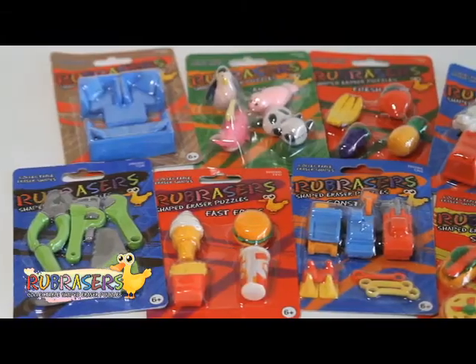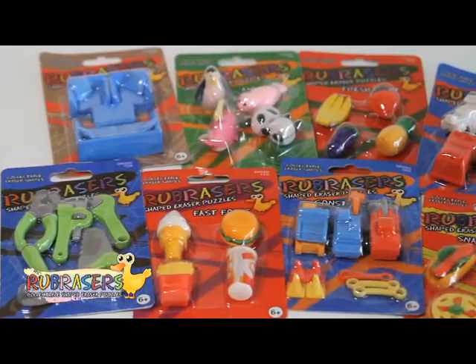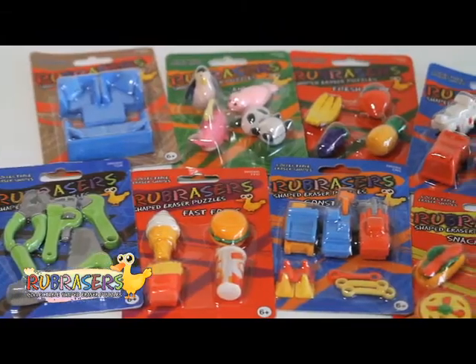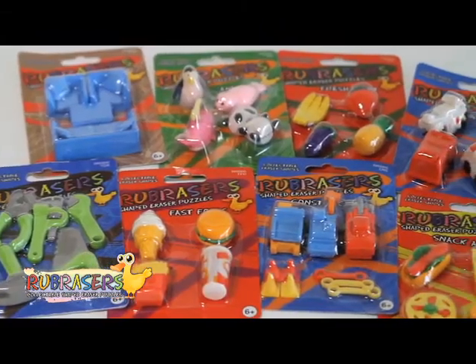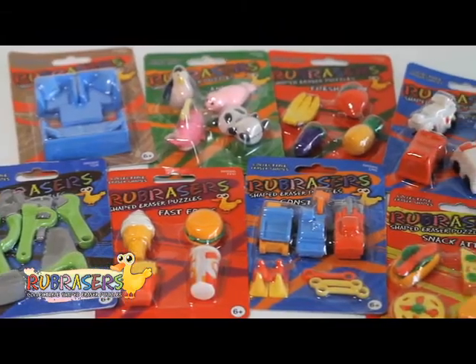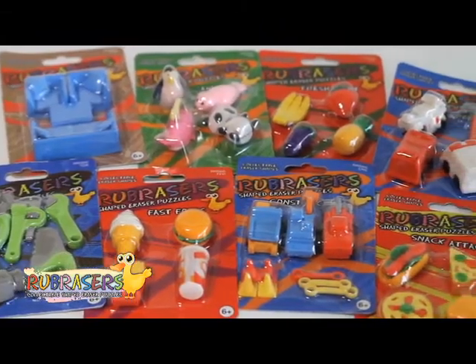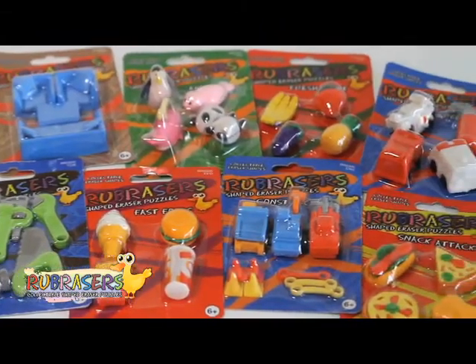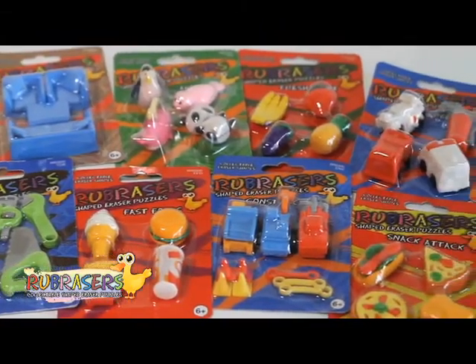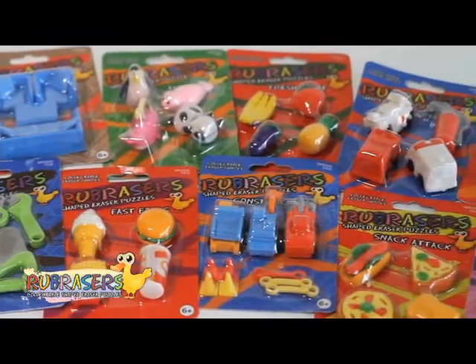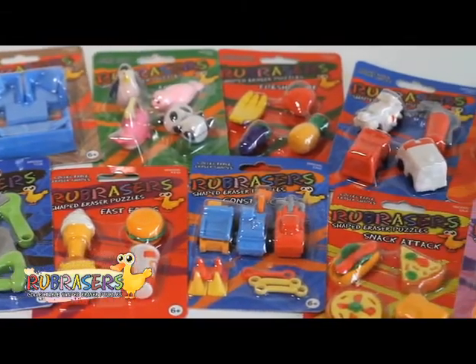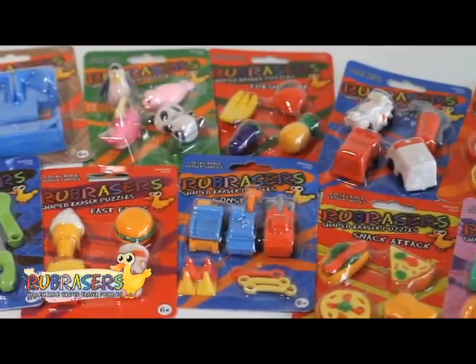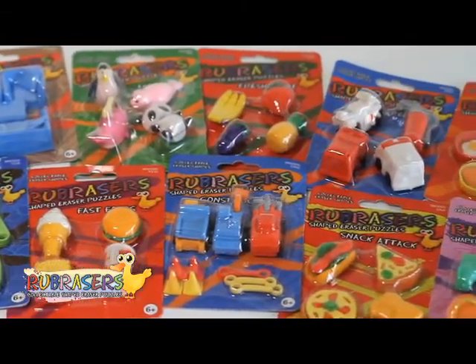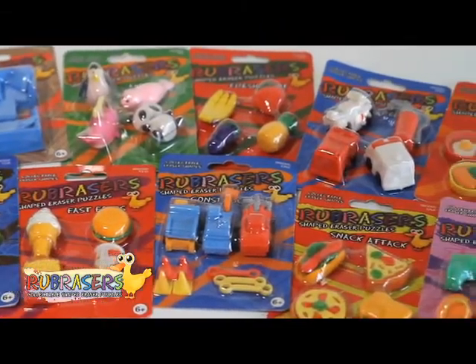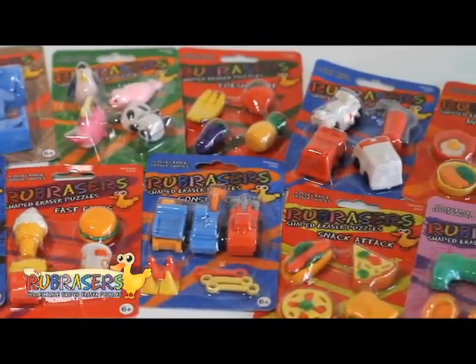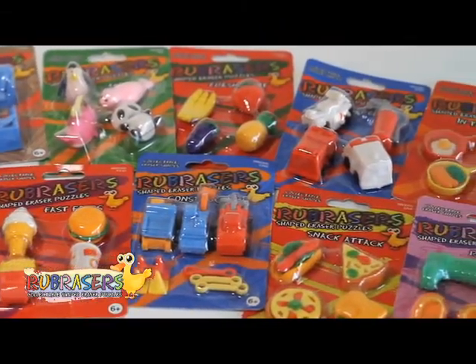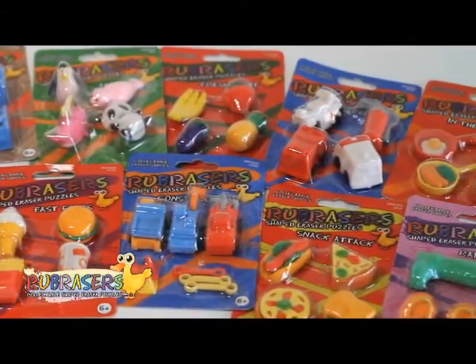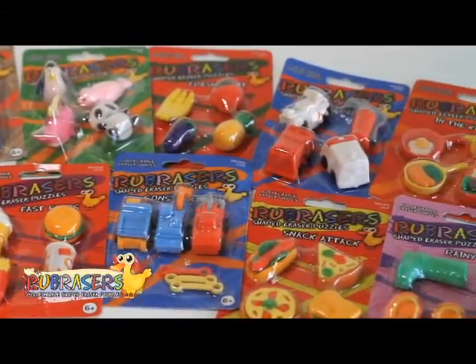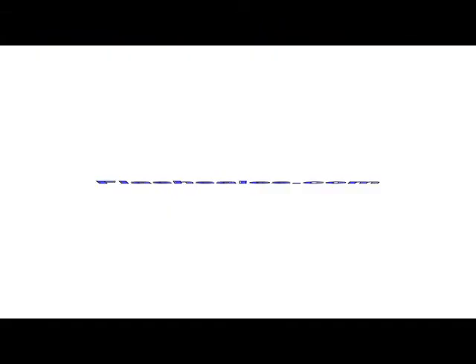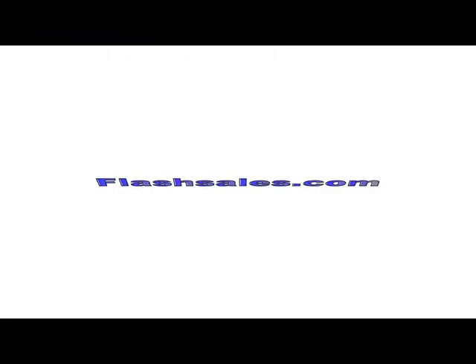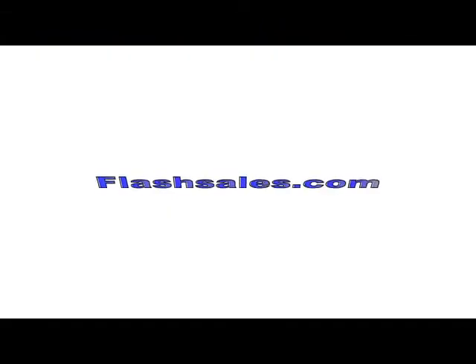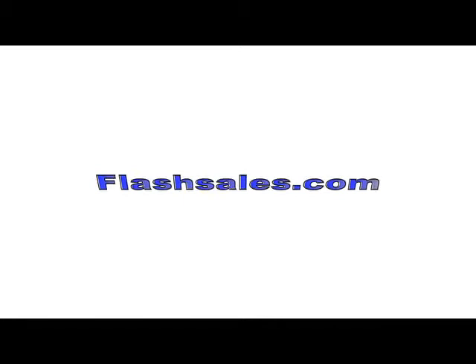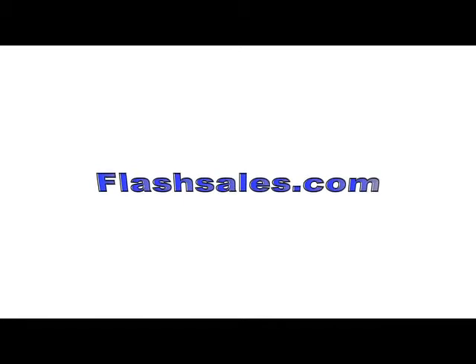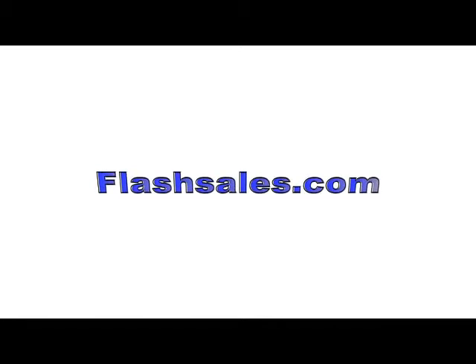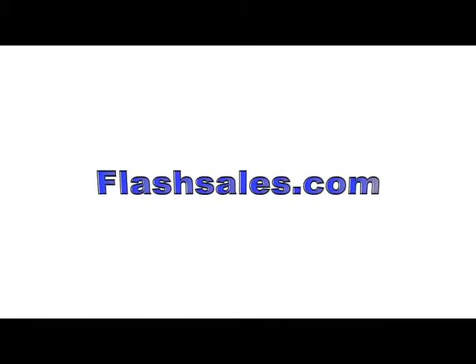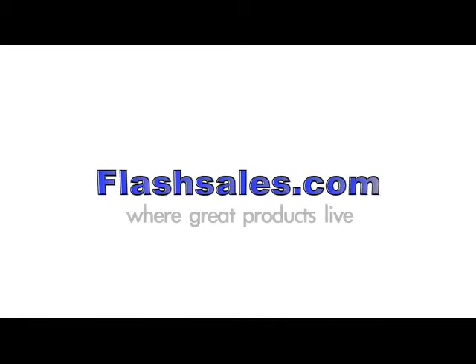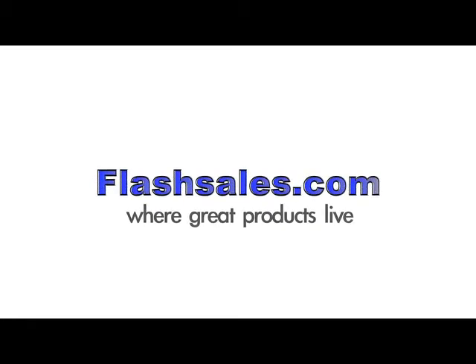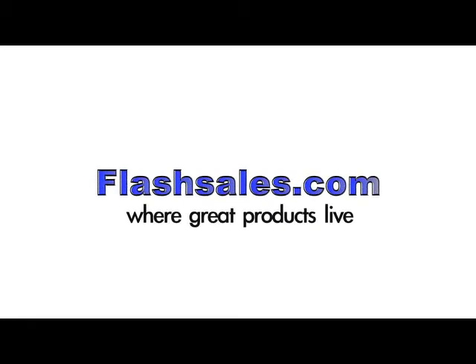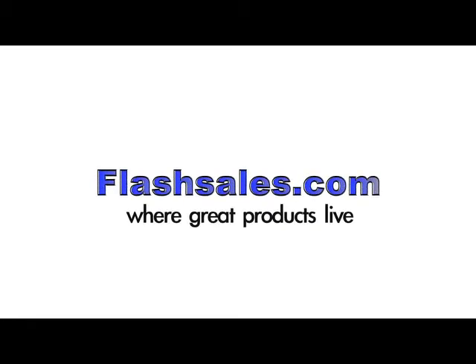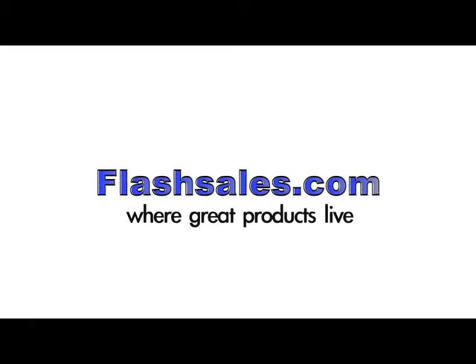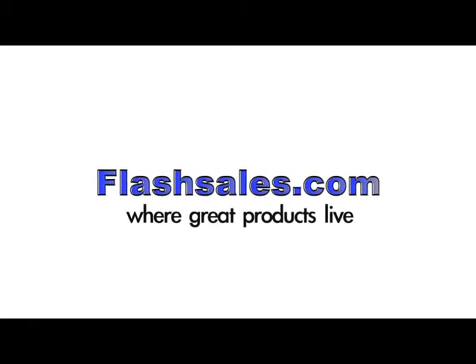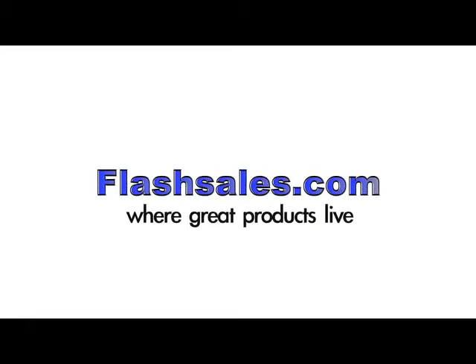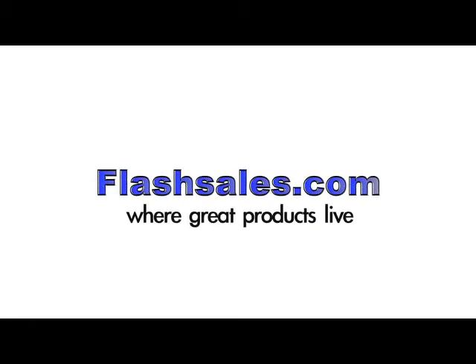Collect them all at FlashSales.com — FlashSales.com, where great products live.